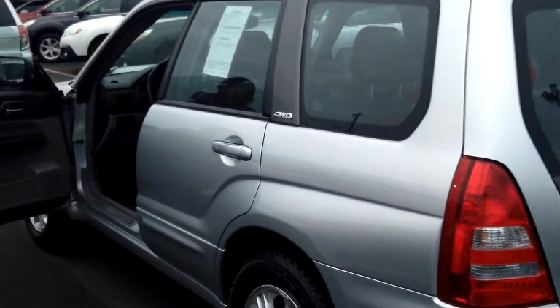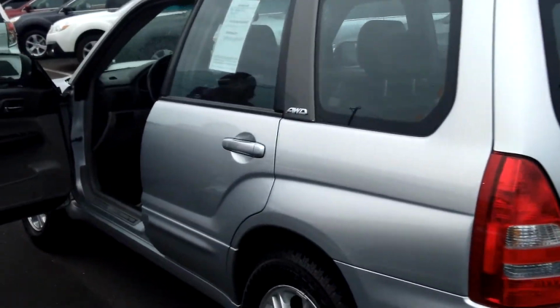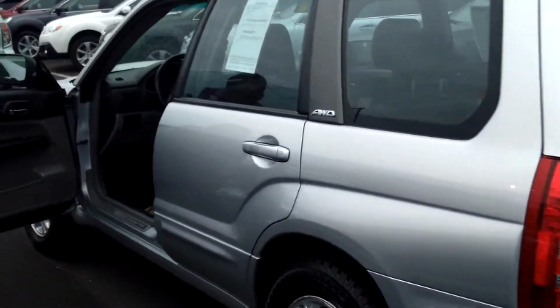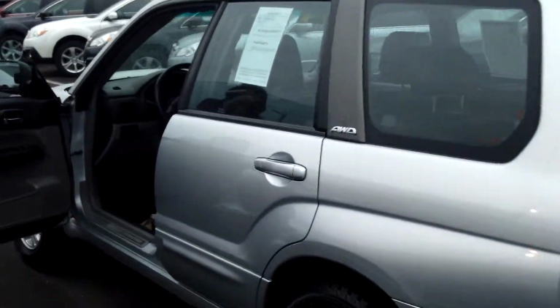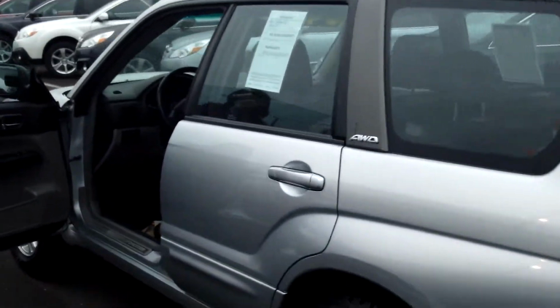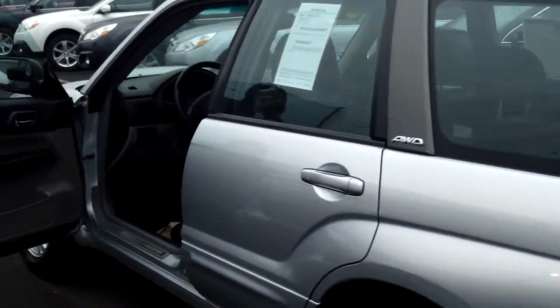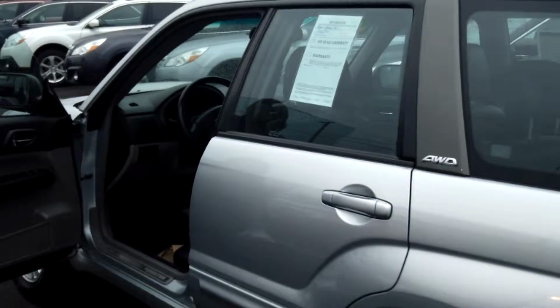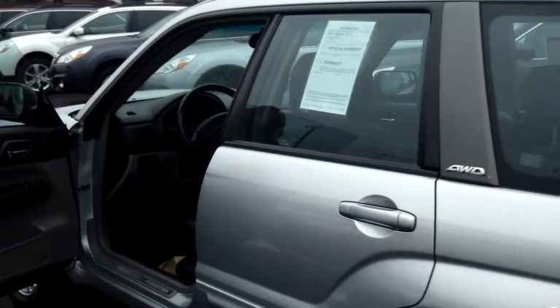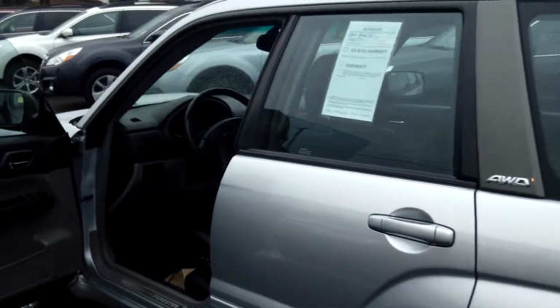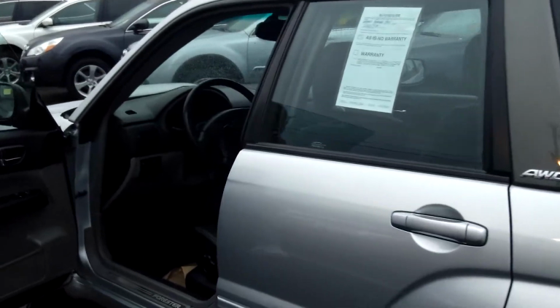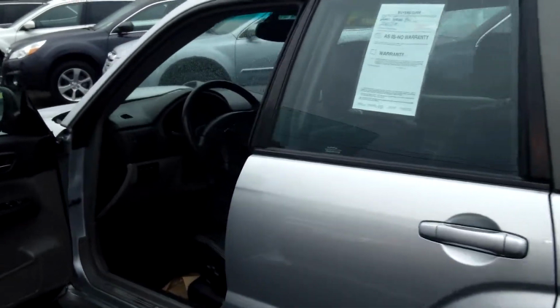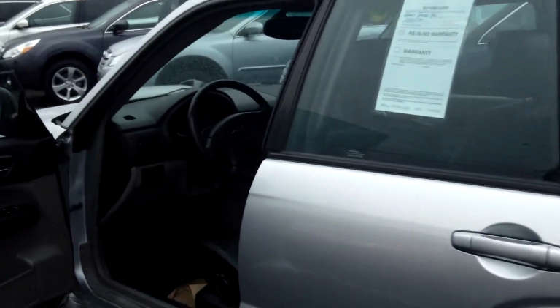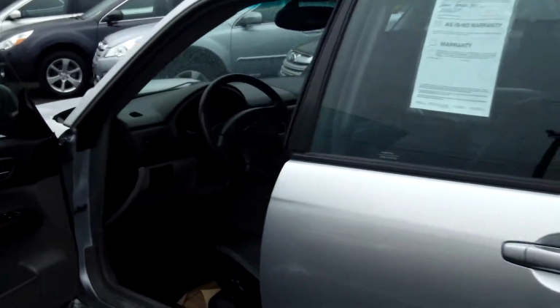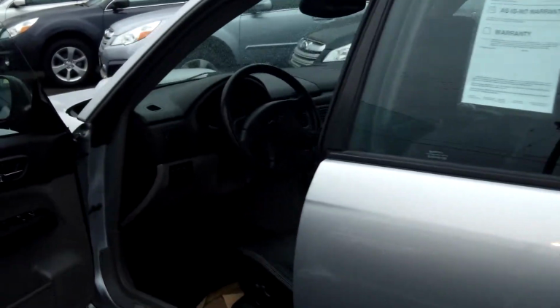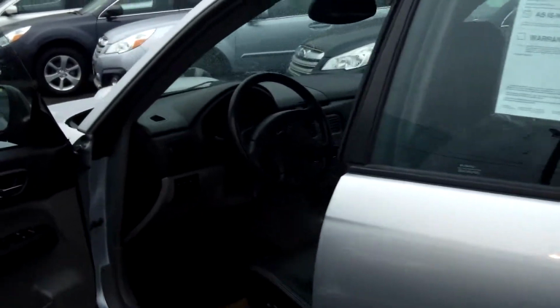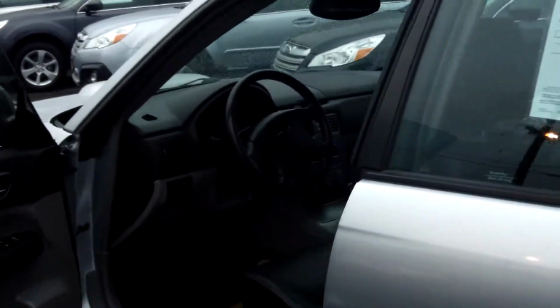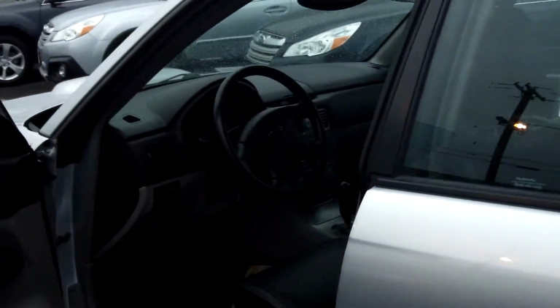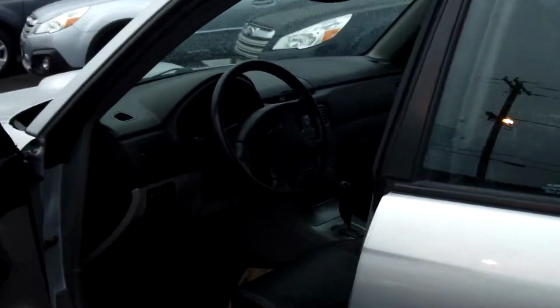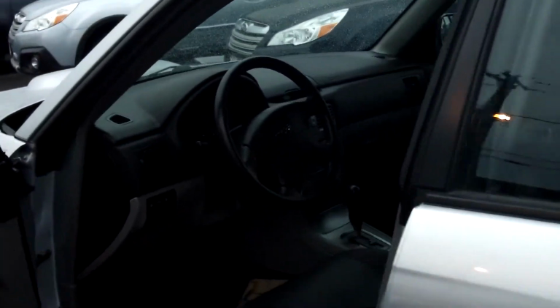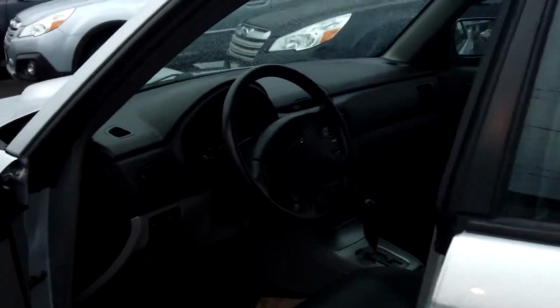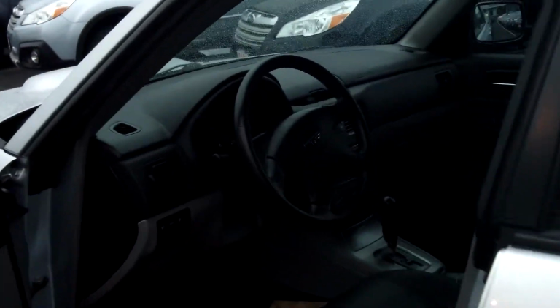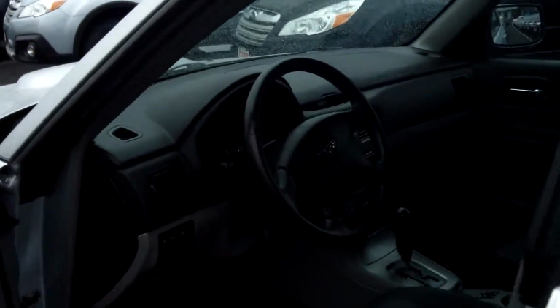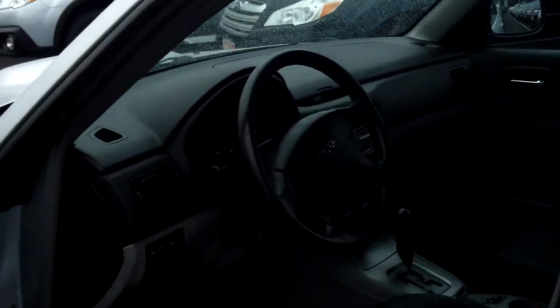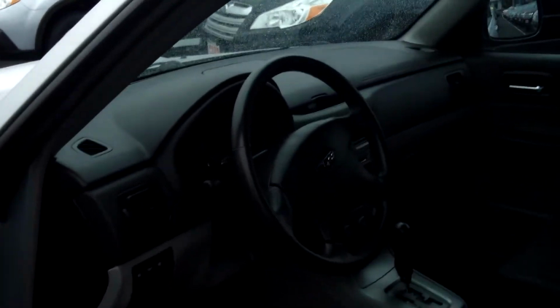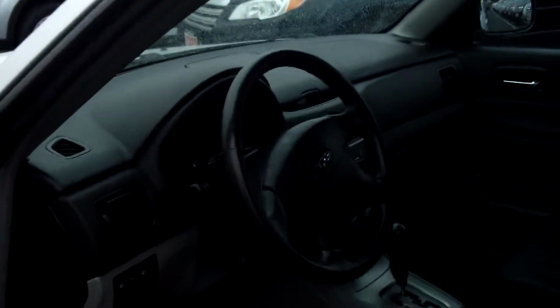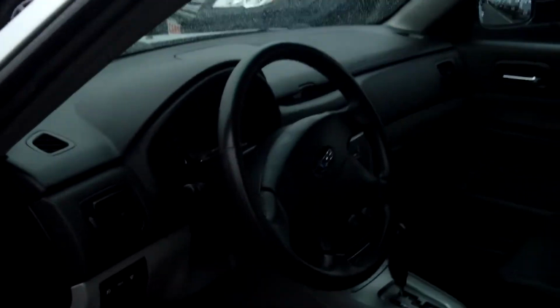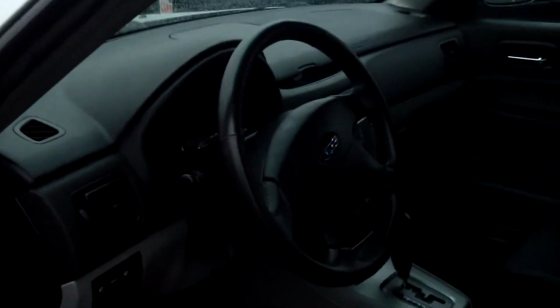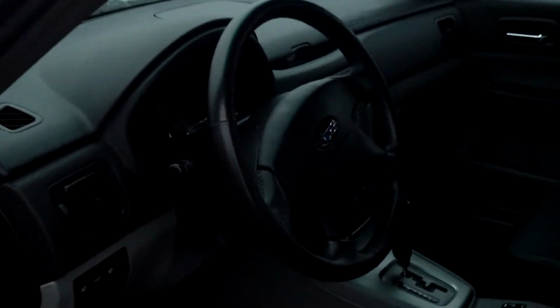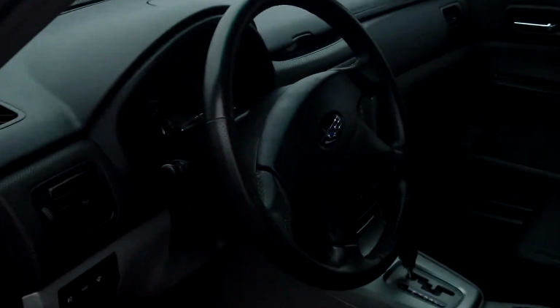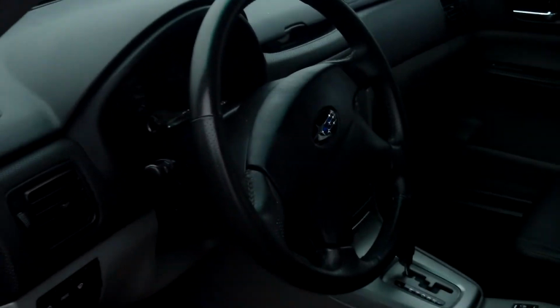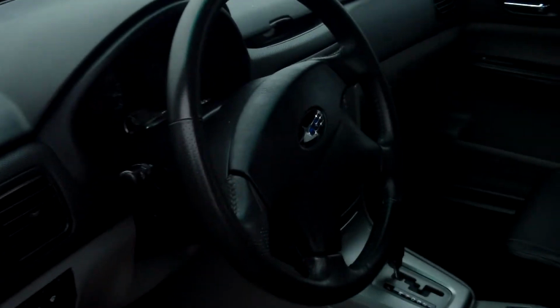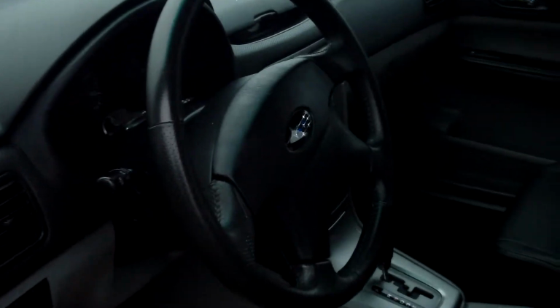CD player, power door locks and windows, and also cruise control.